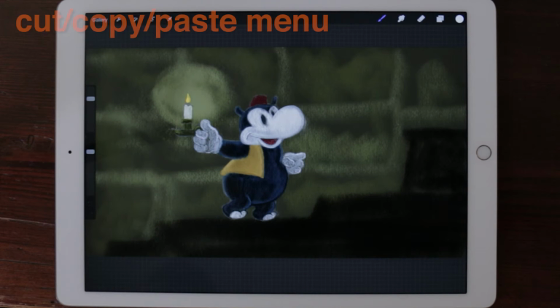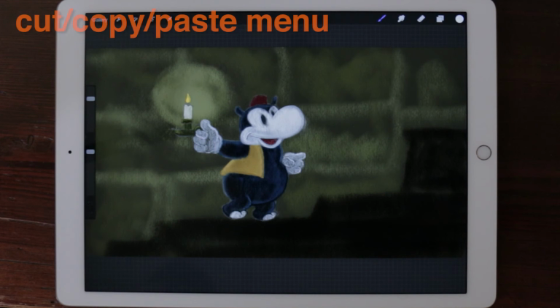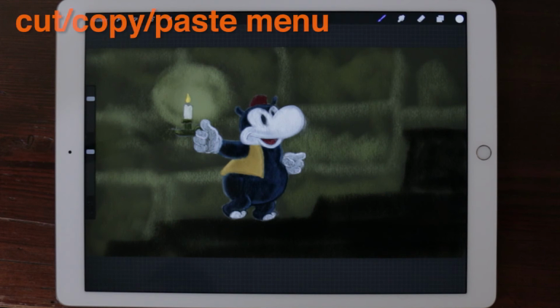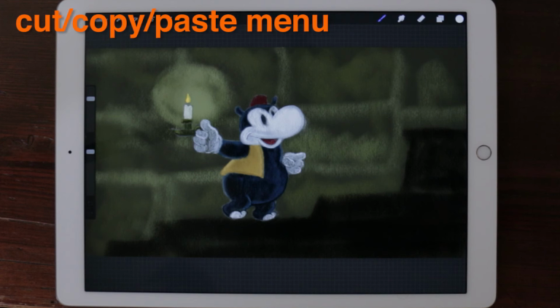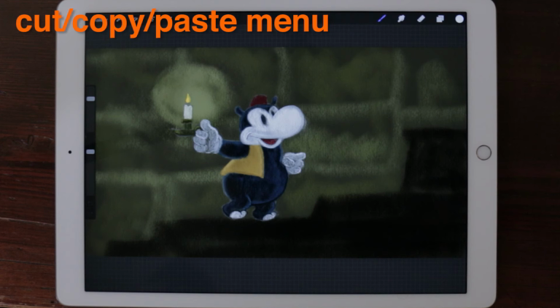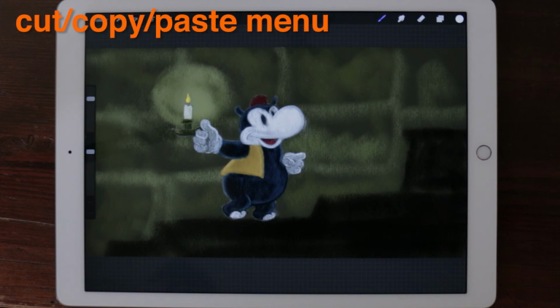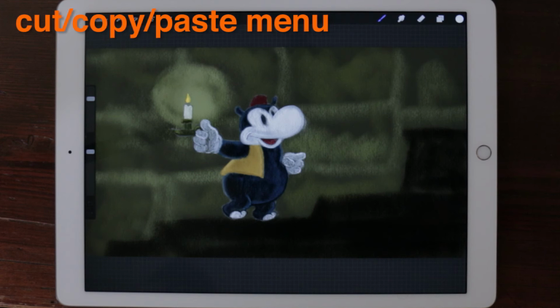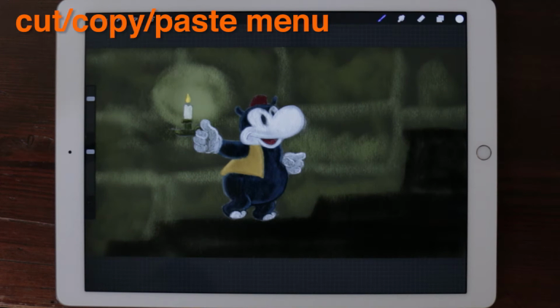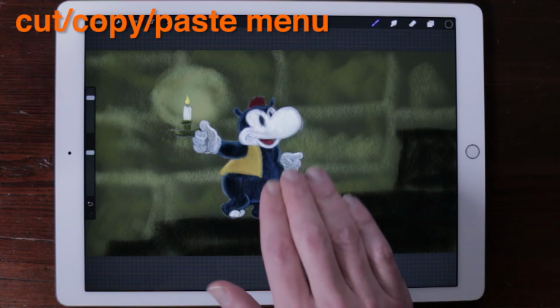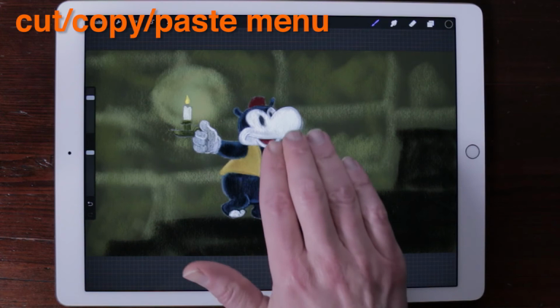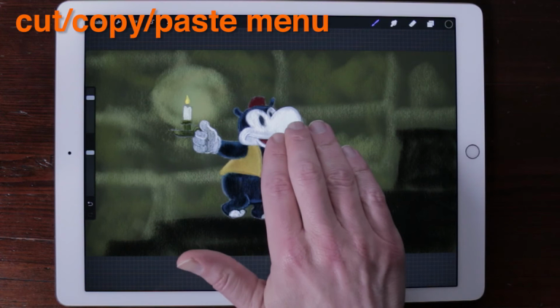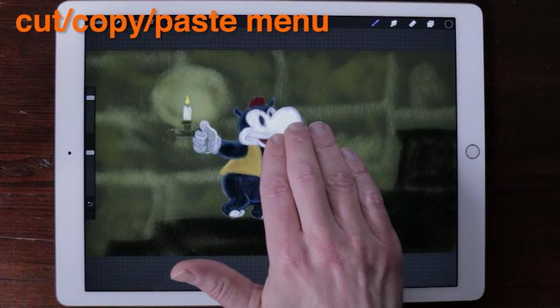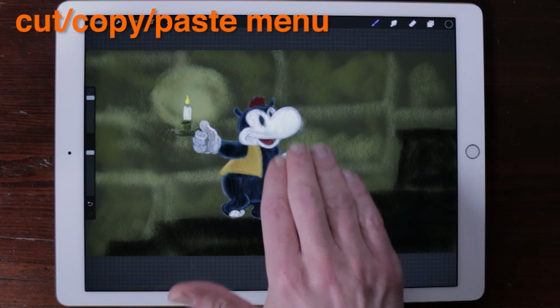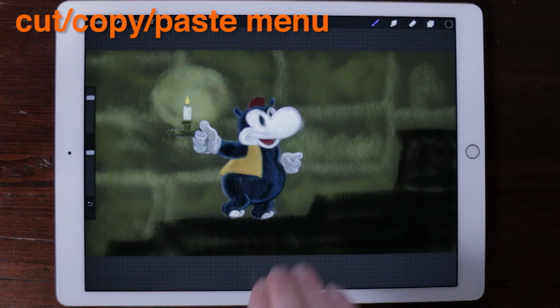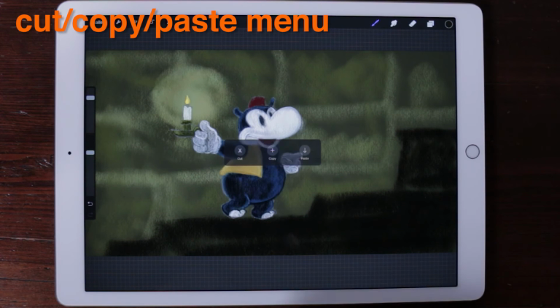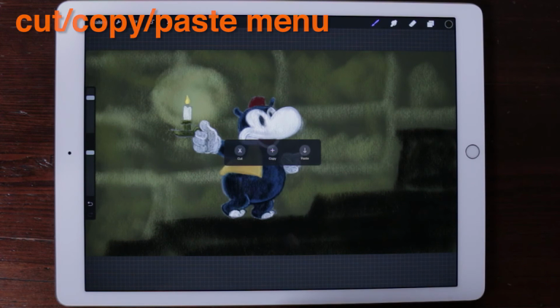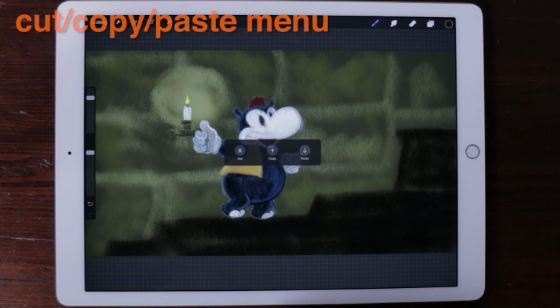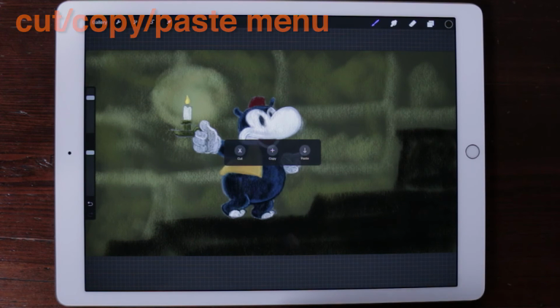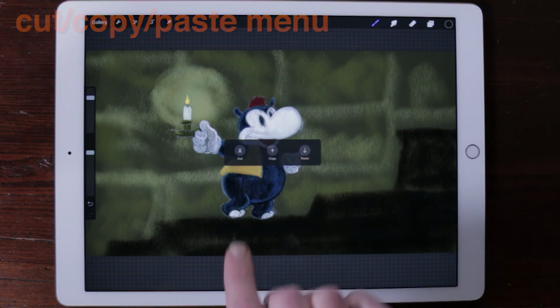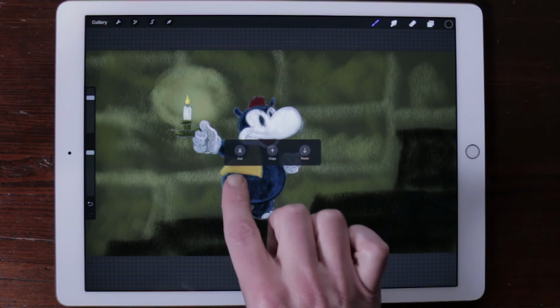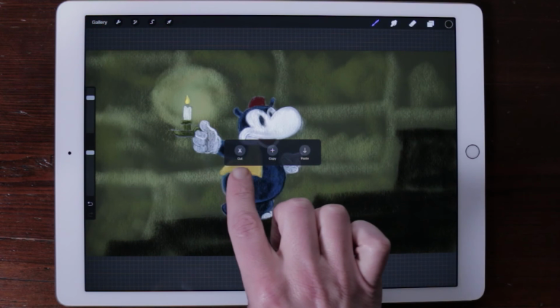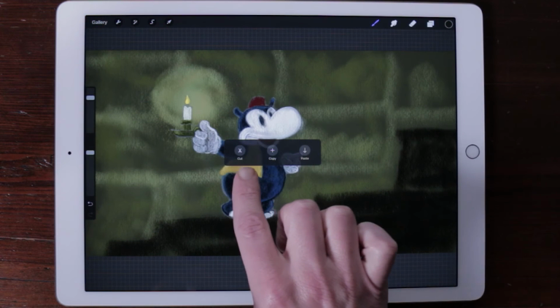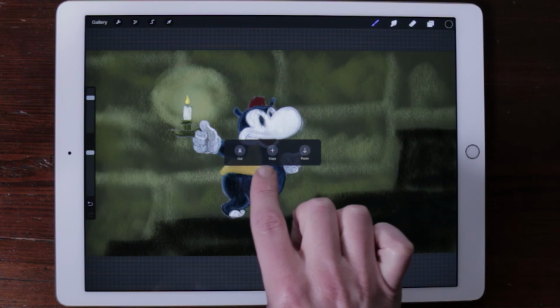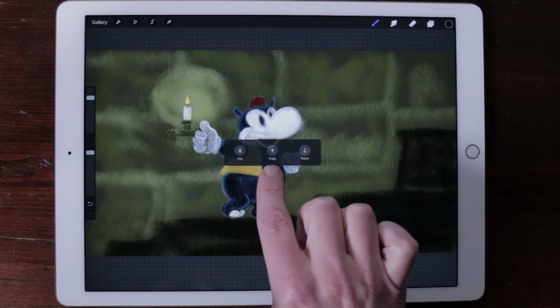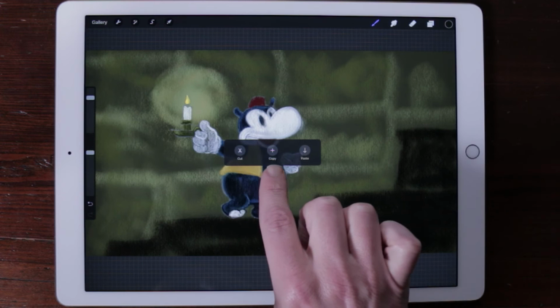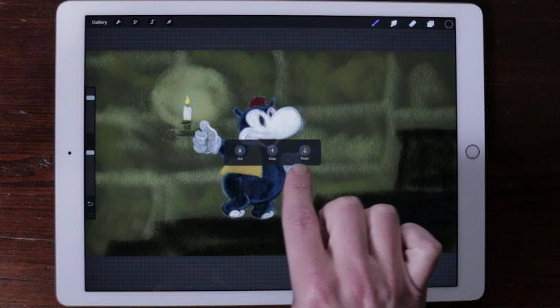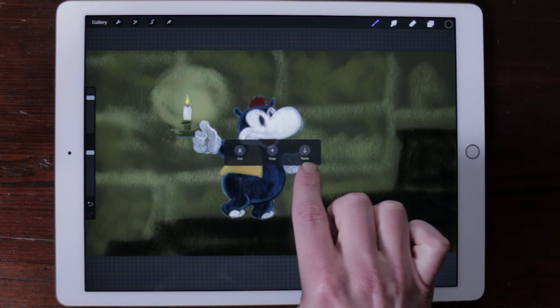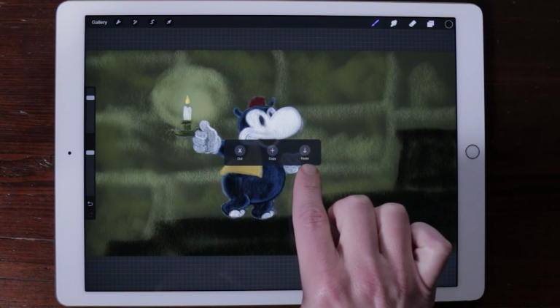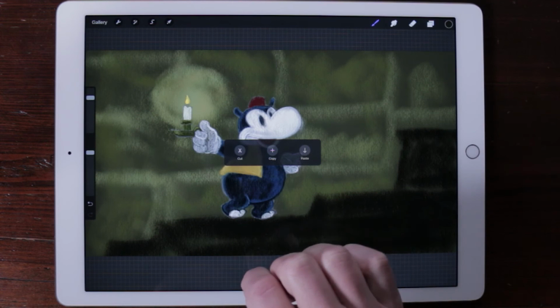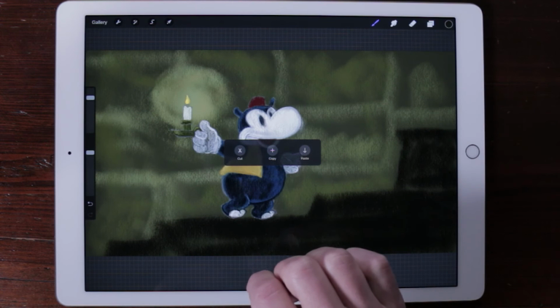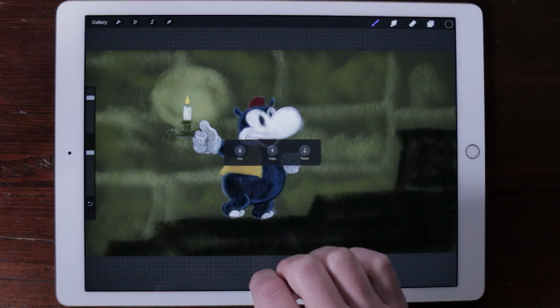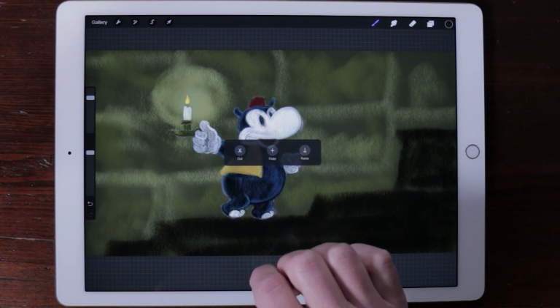Cut, copy, paste menu. Swipe three fingers downwards to reveal options for cut, copy and paste.